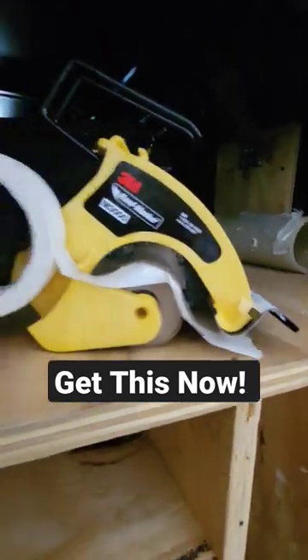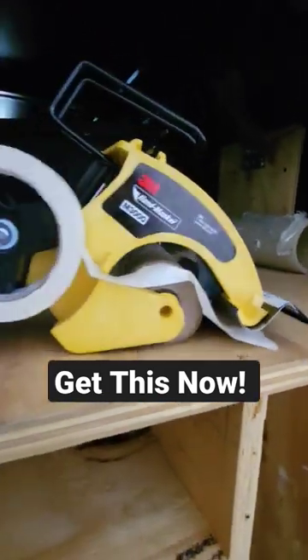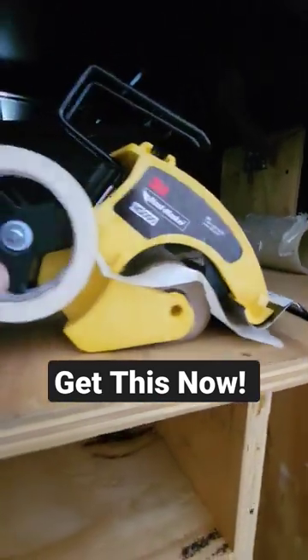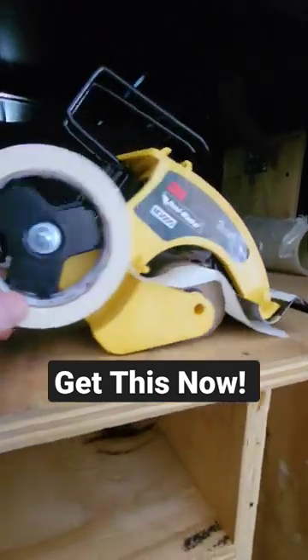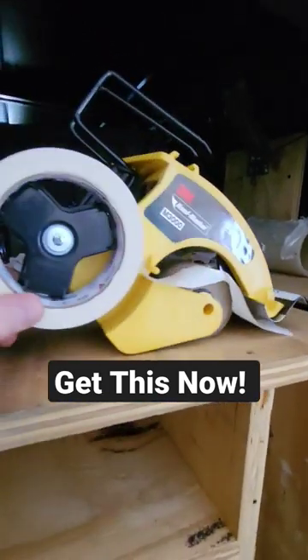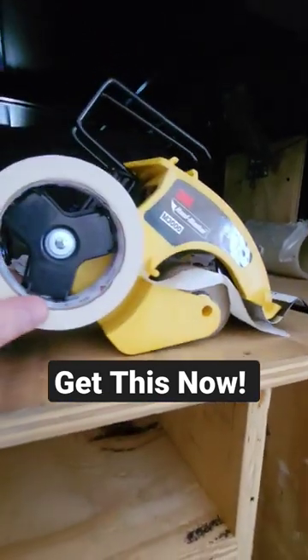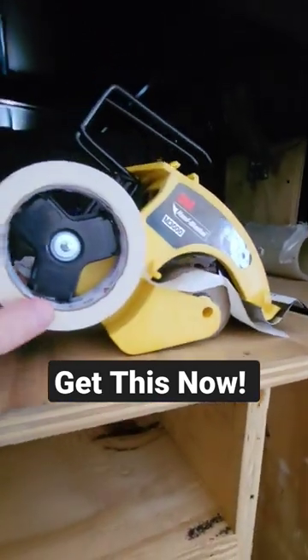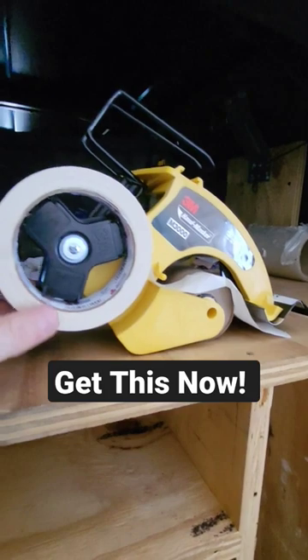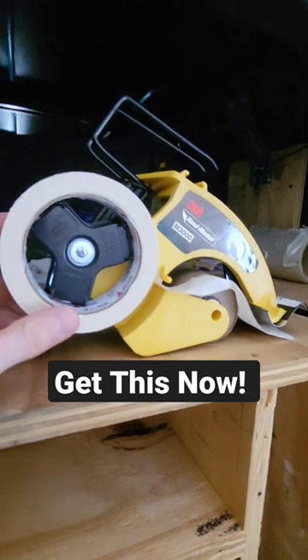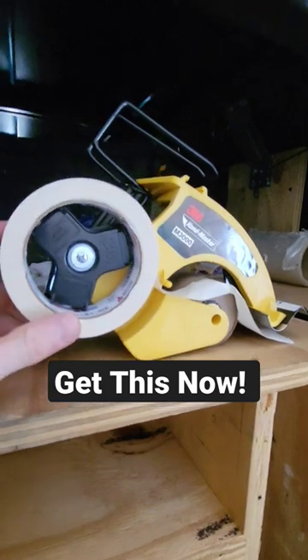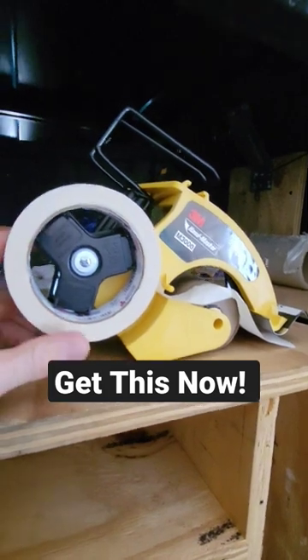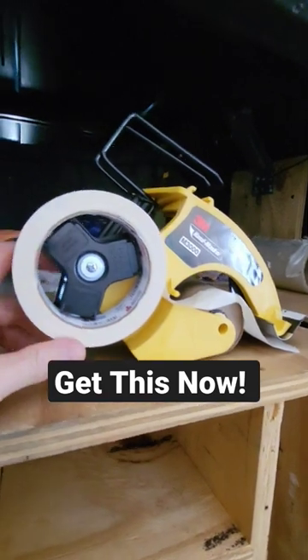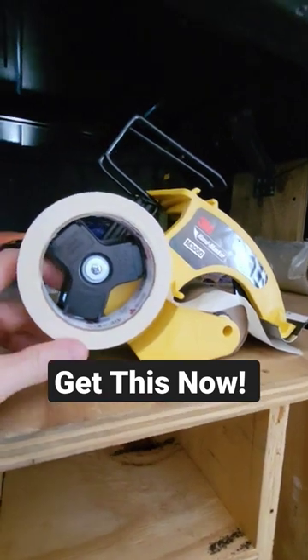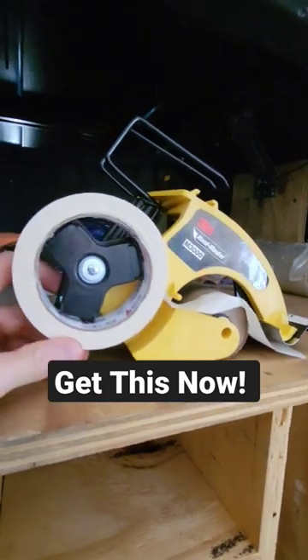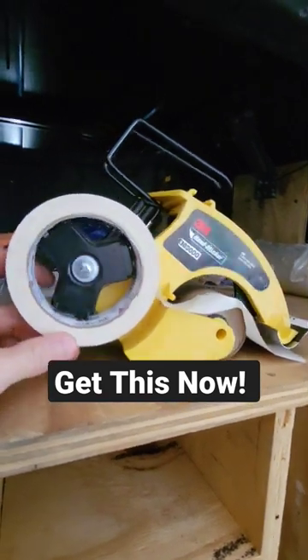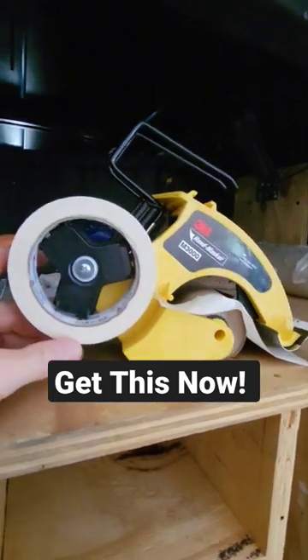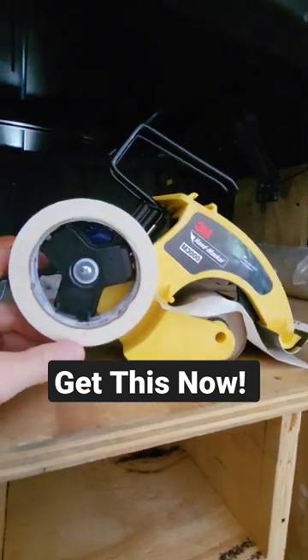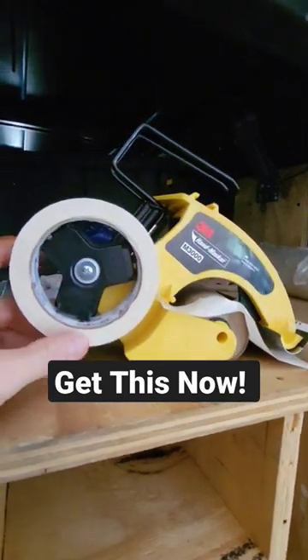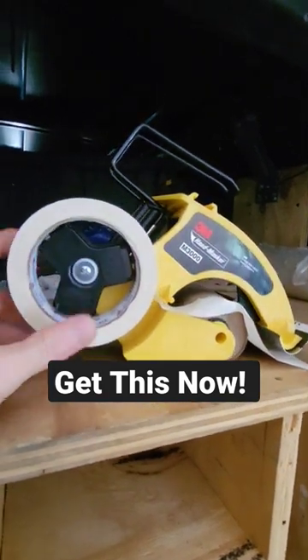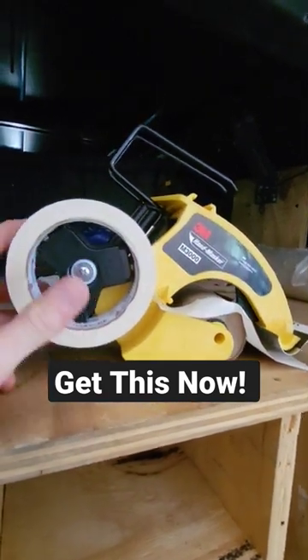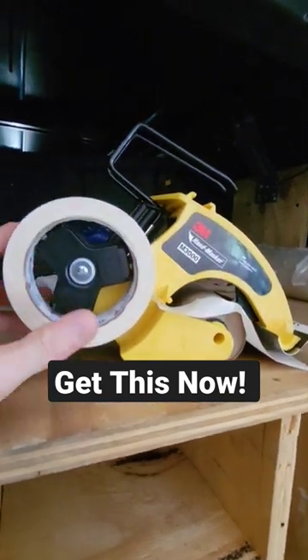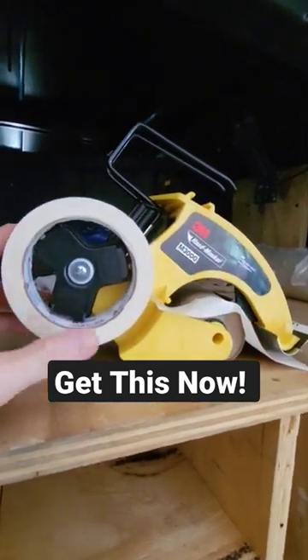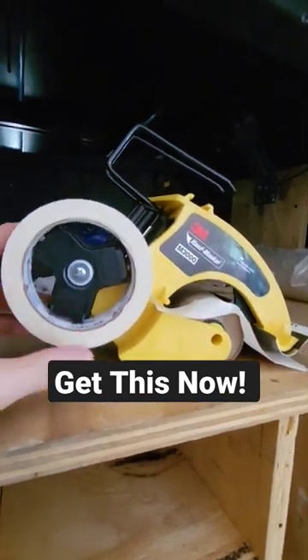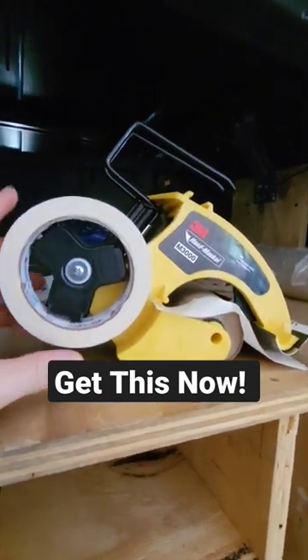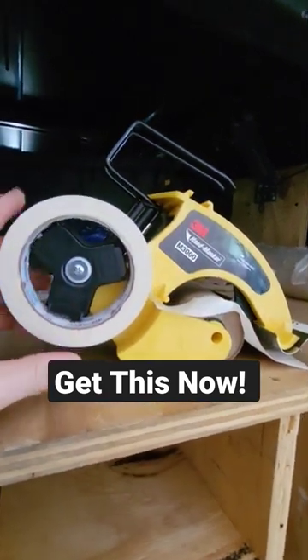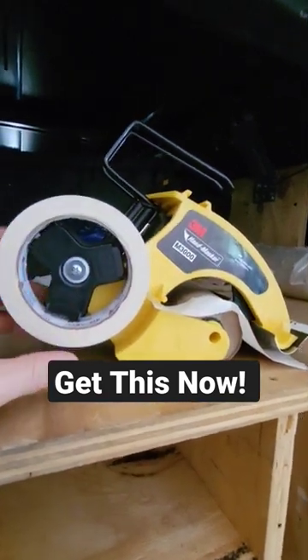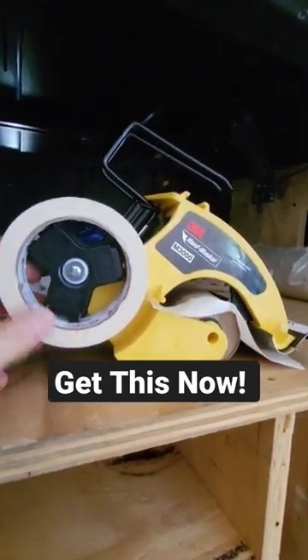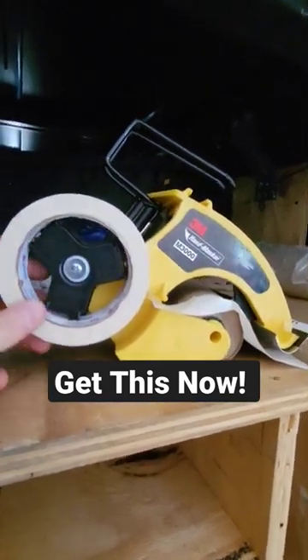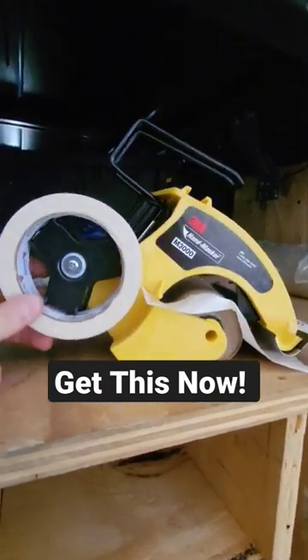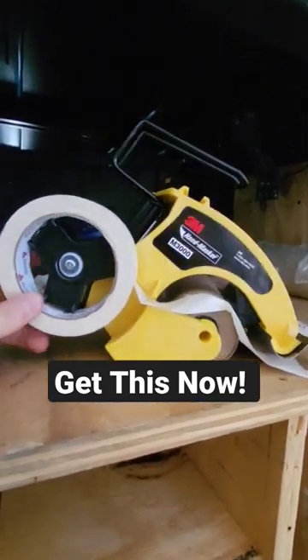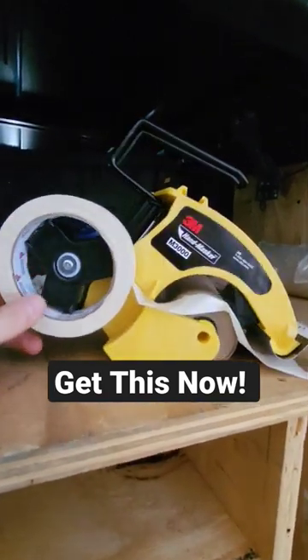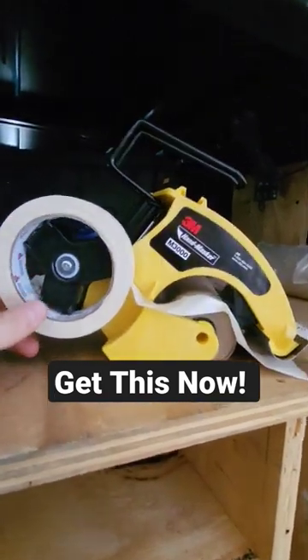This thing's great for masking off carpet, masking off gutters, all kinds of stuff so that you don't get any paint anywhere.